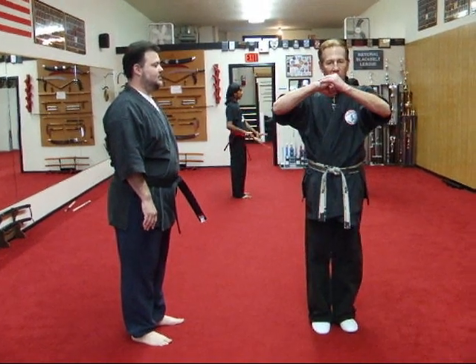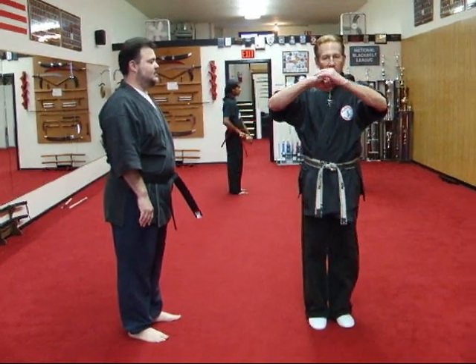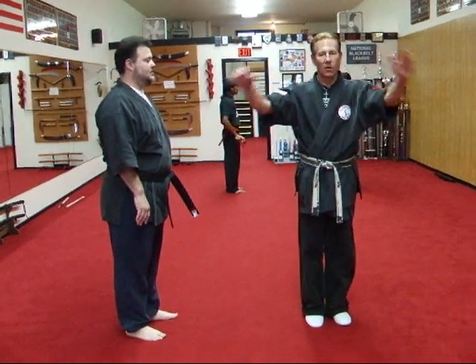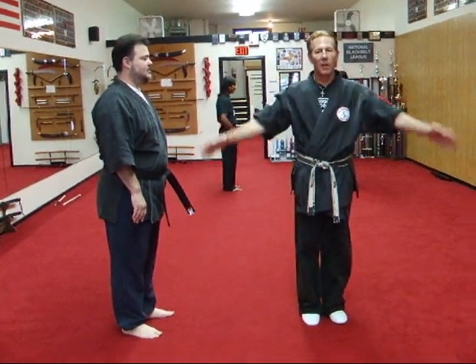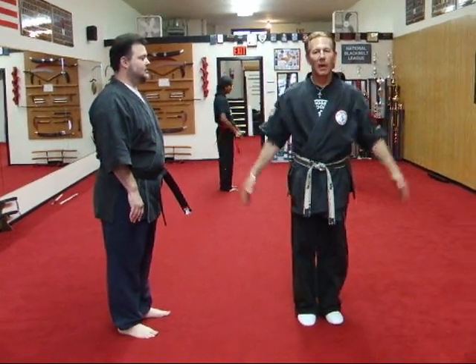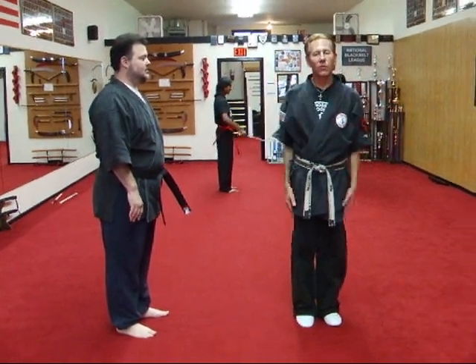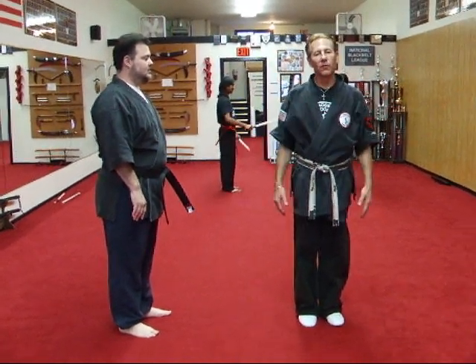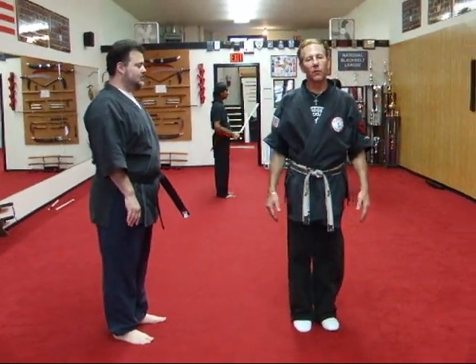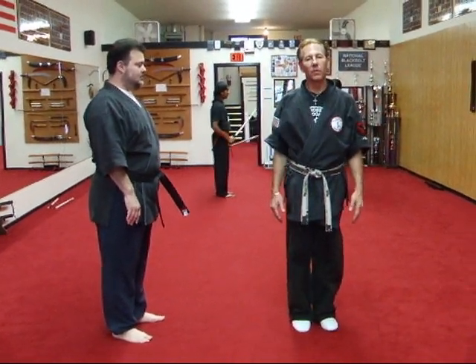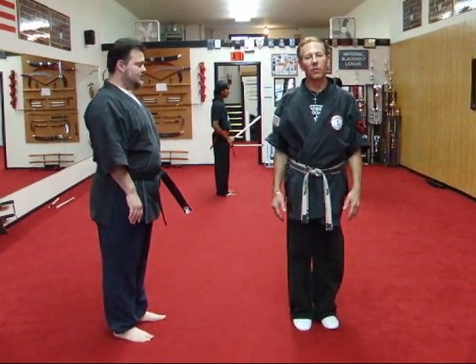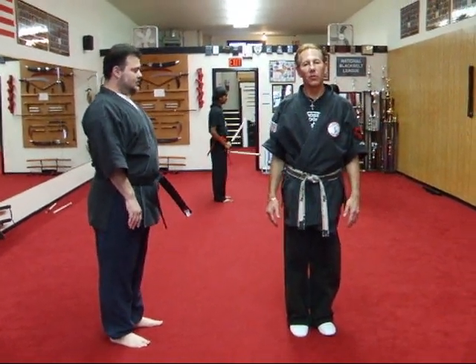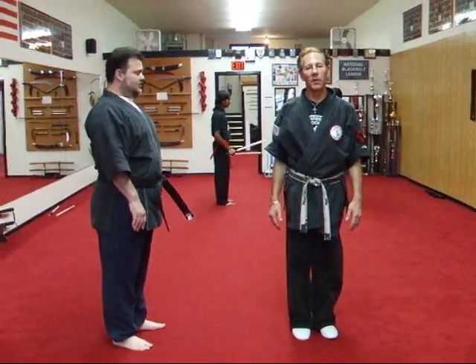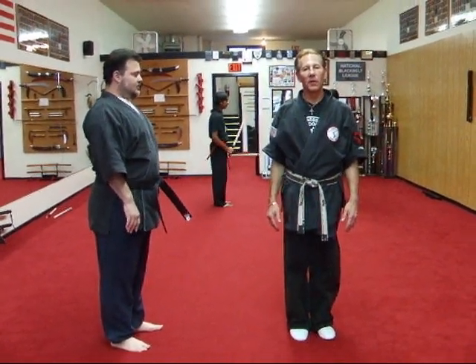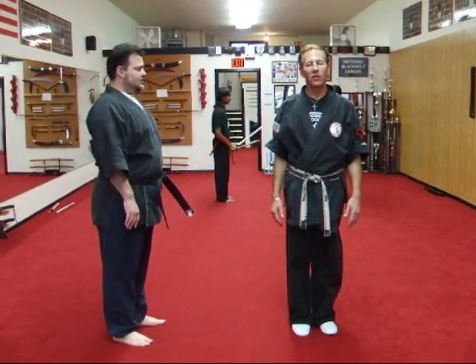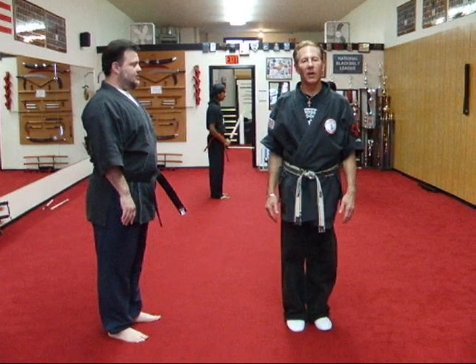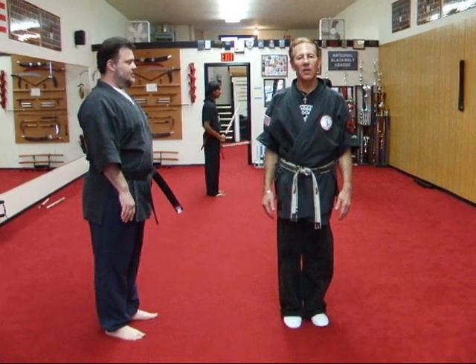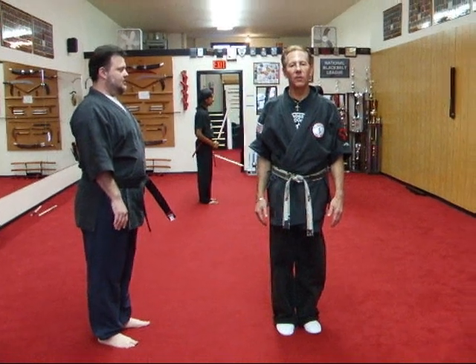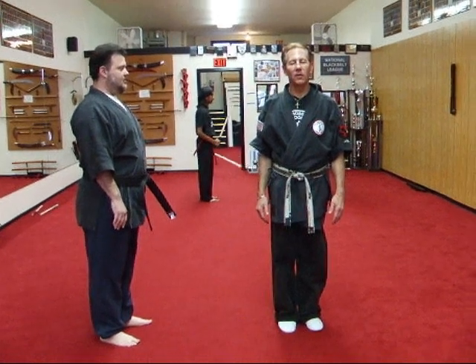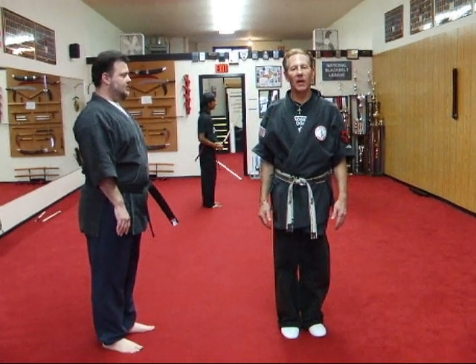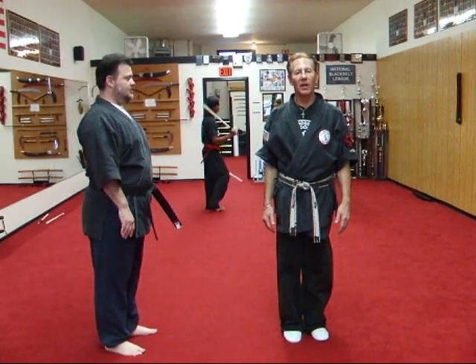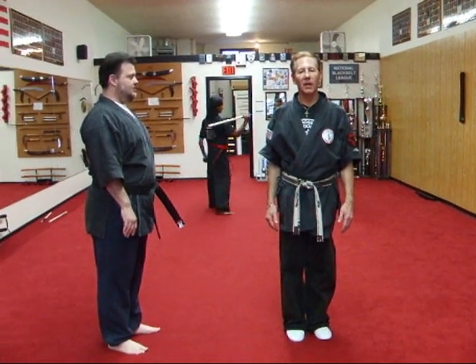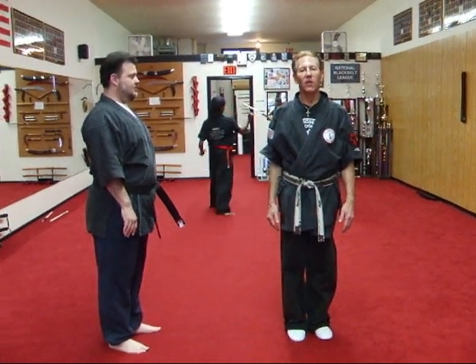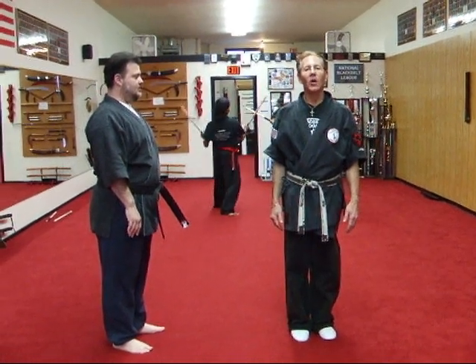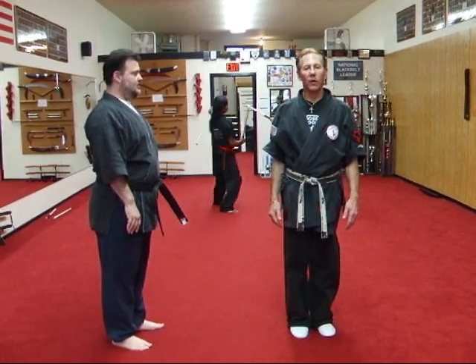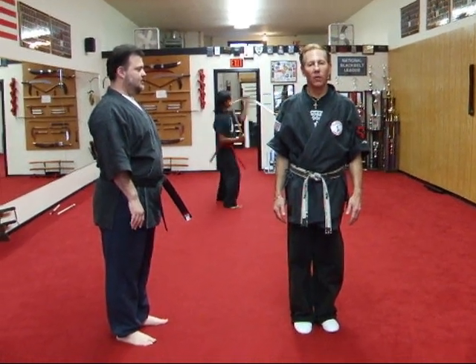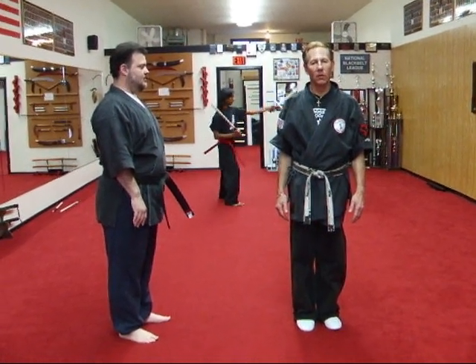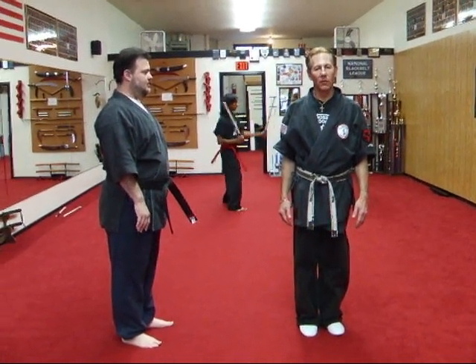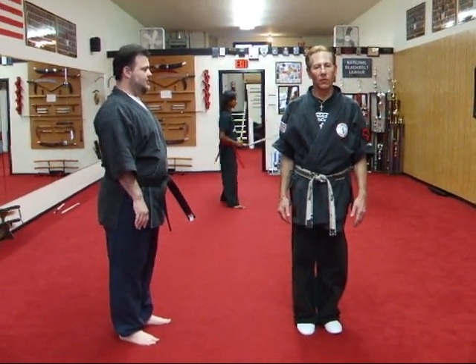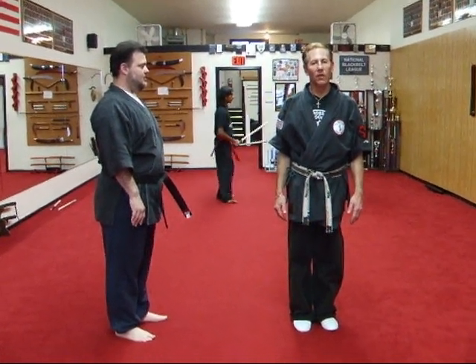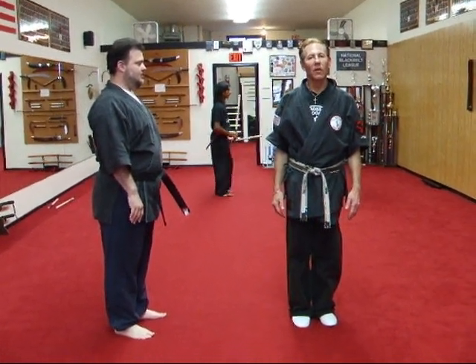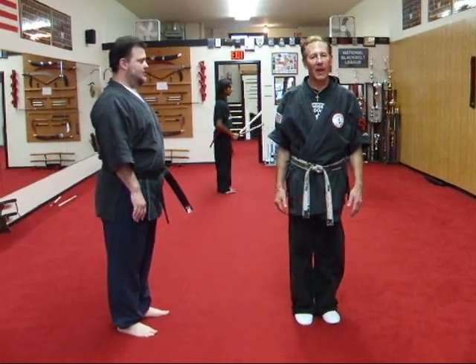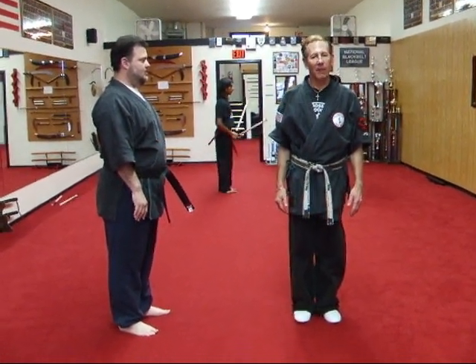Hello, I'm Master Professor Bill Grossman, and our technique for today is River Overflows the Dam.